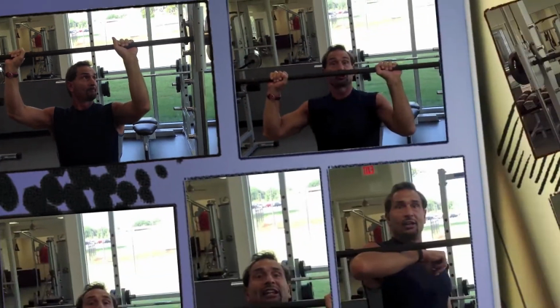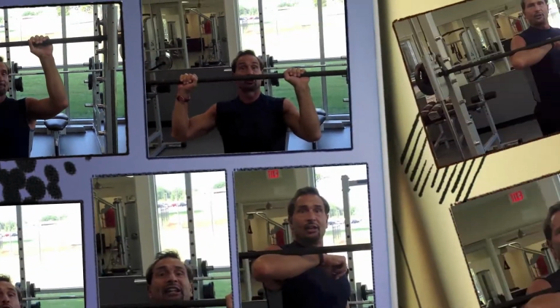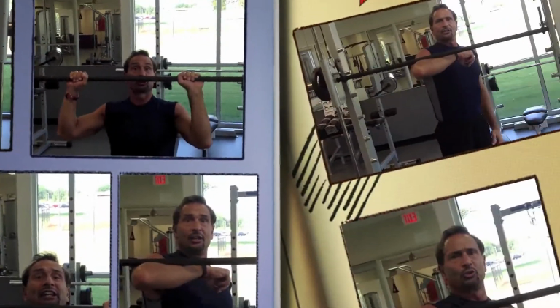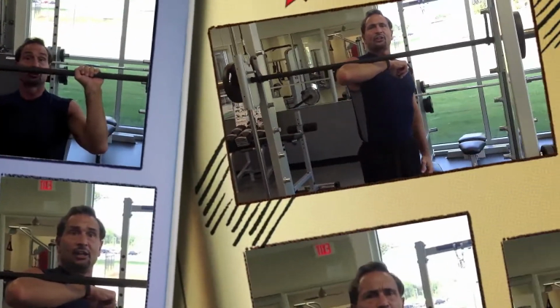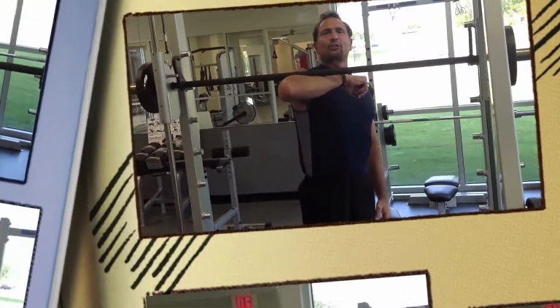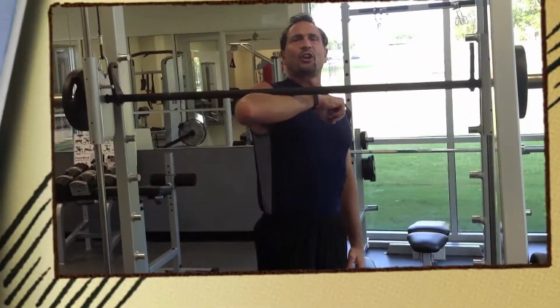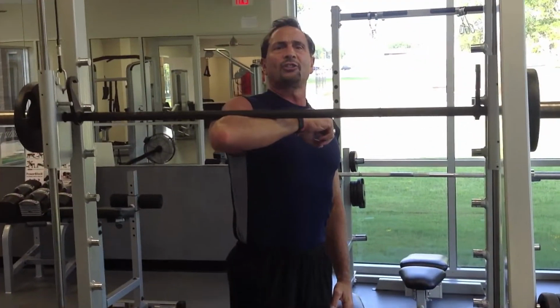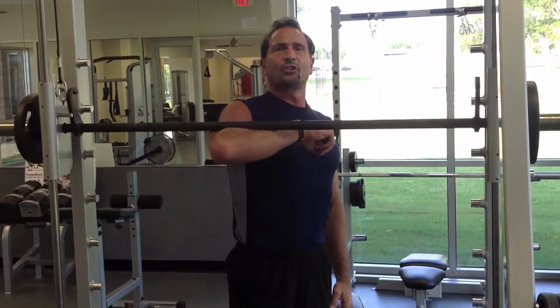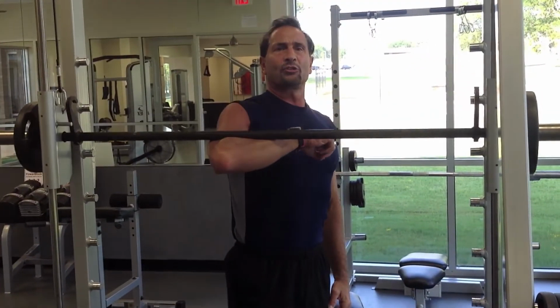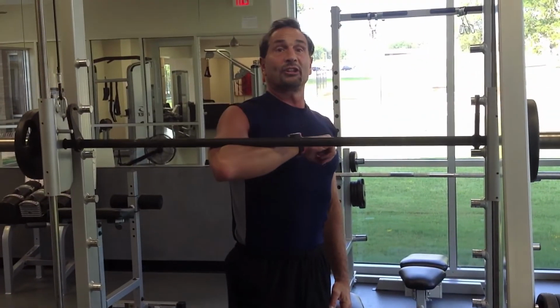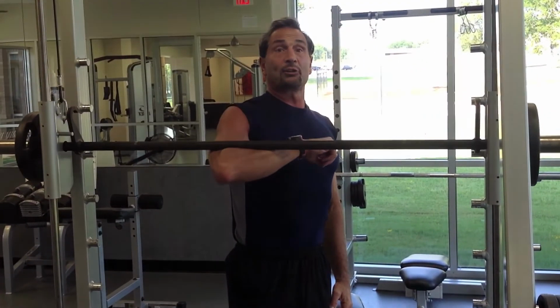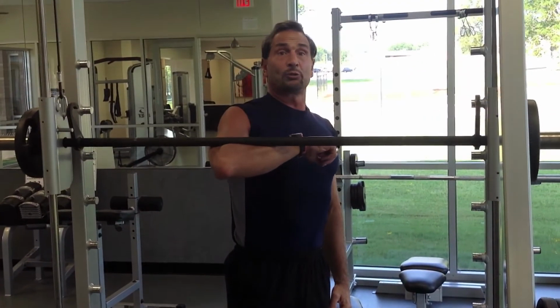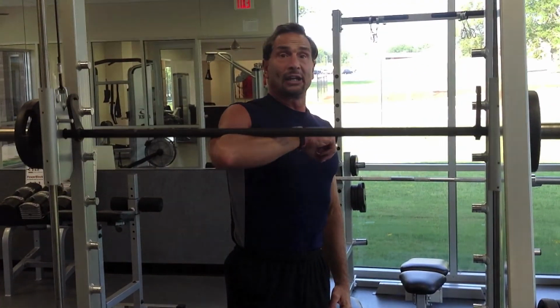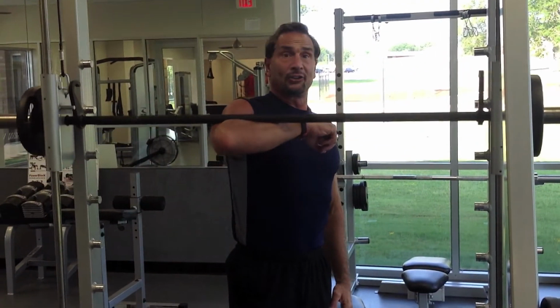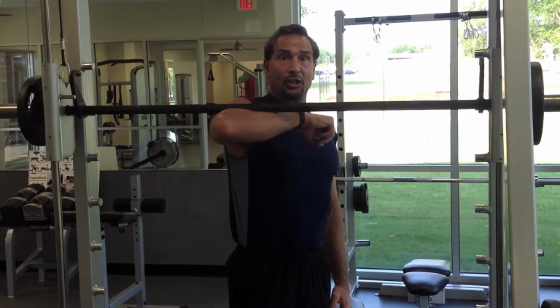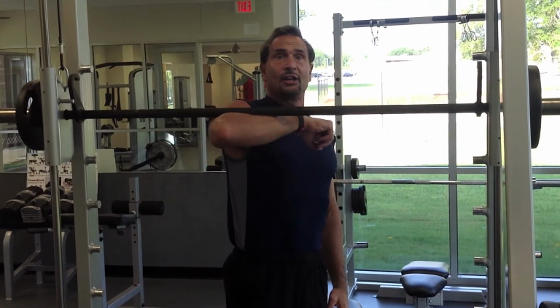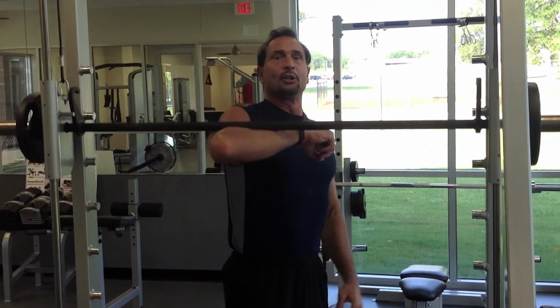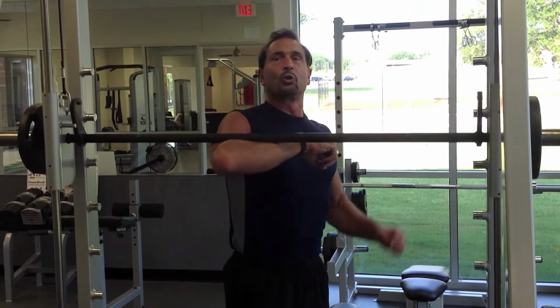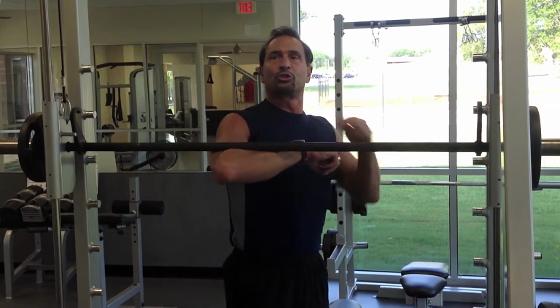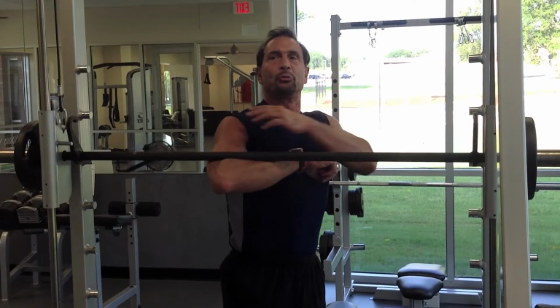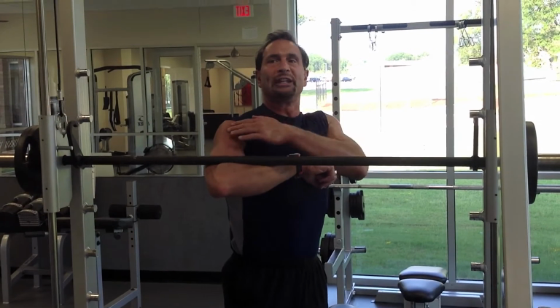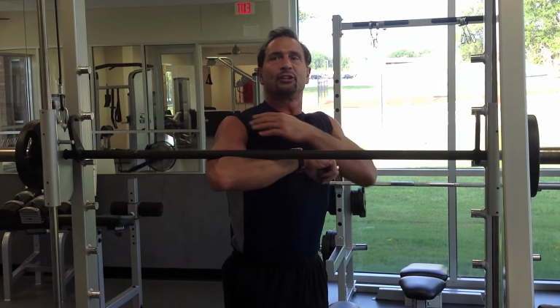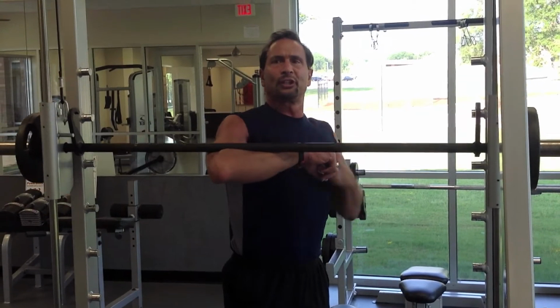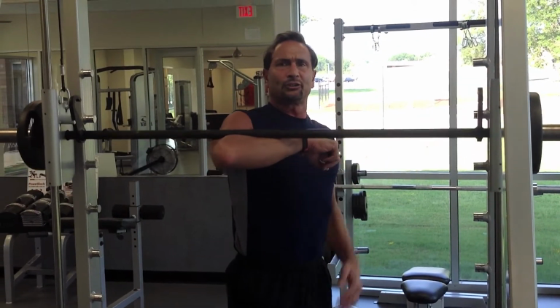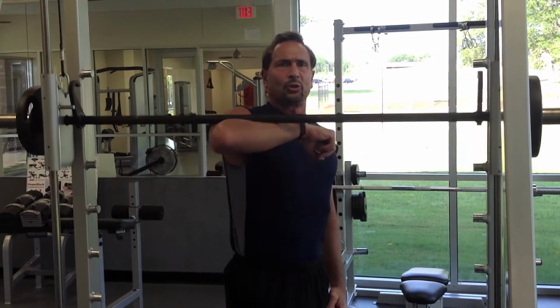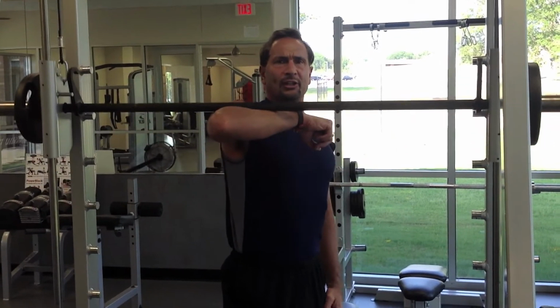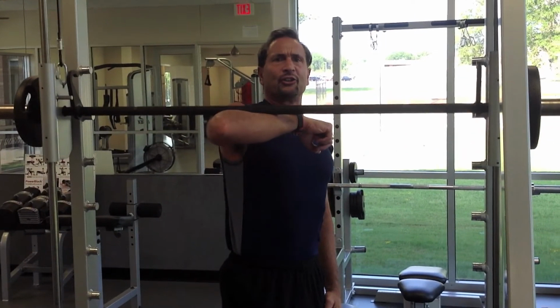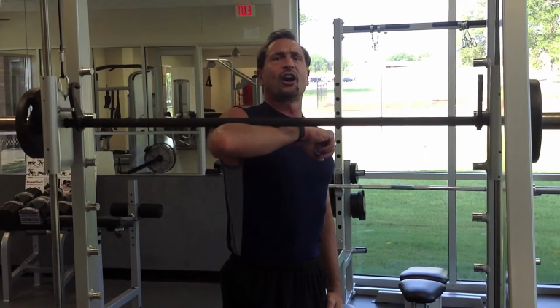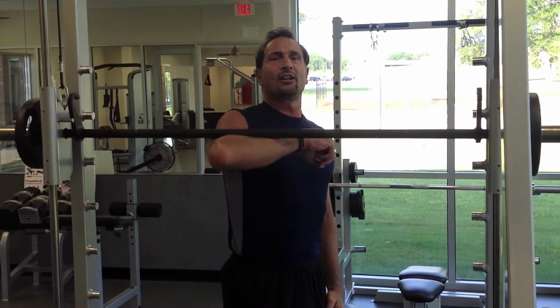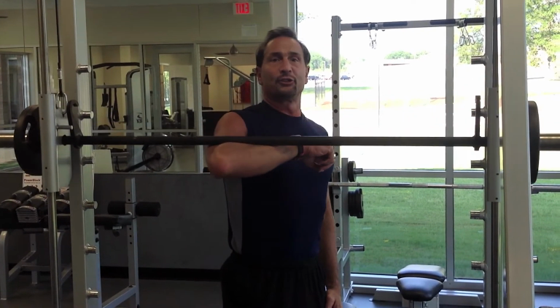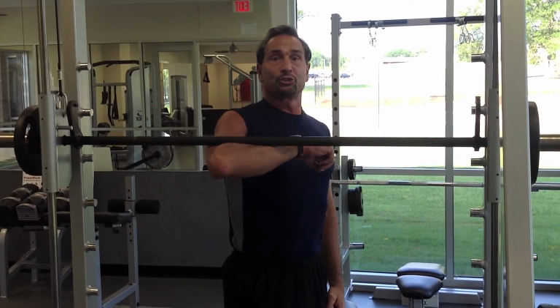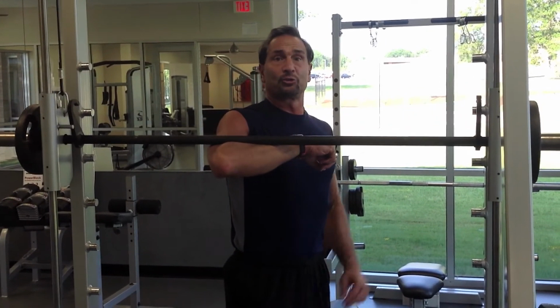This exercise is called the lateral raise. It works your medial deltoid, the side of your shoulder.